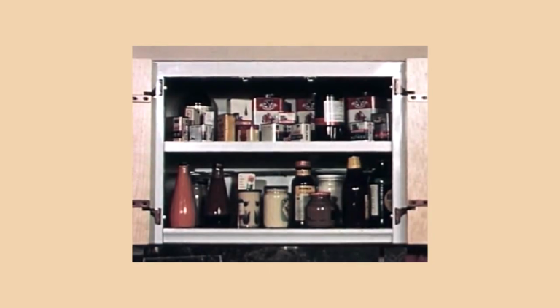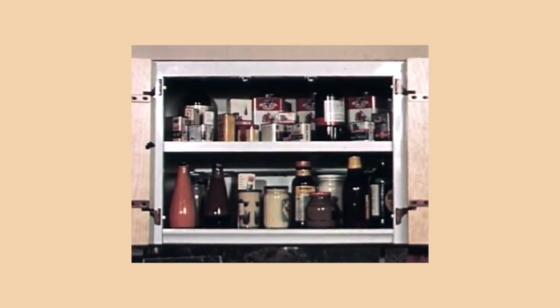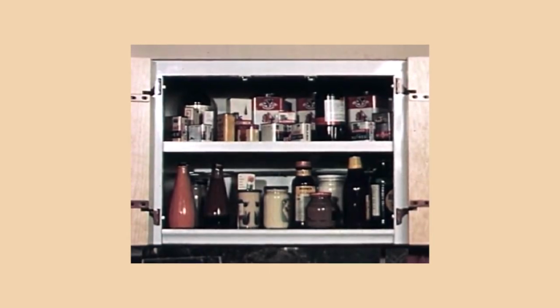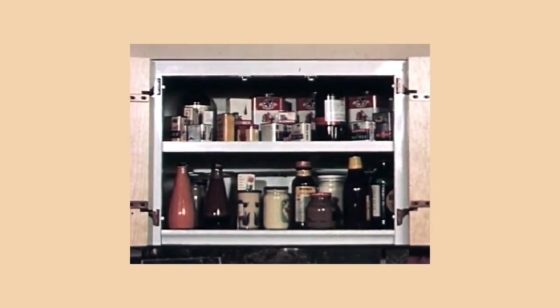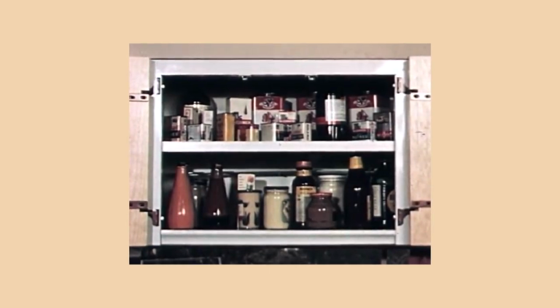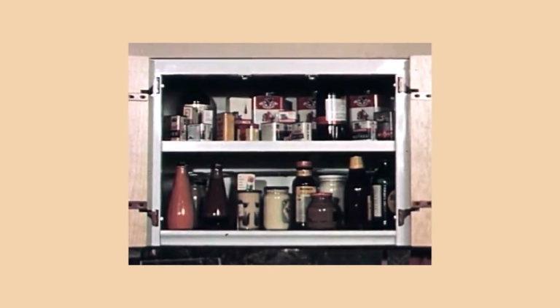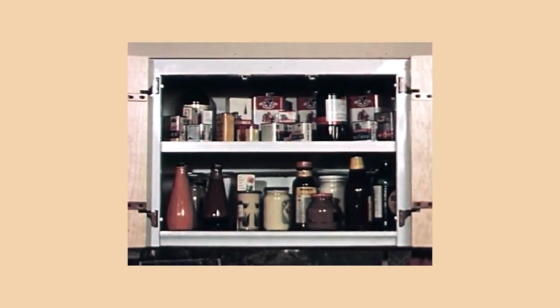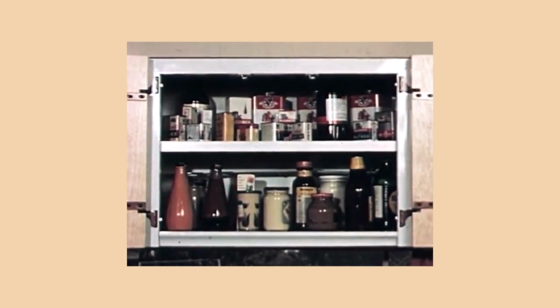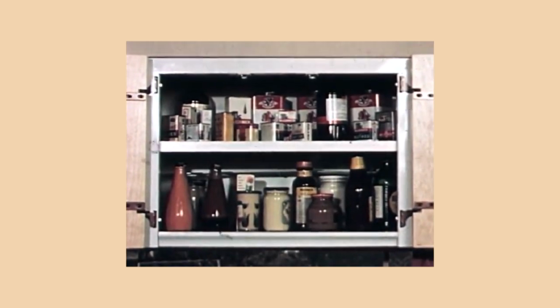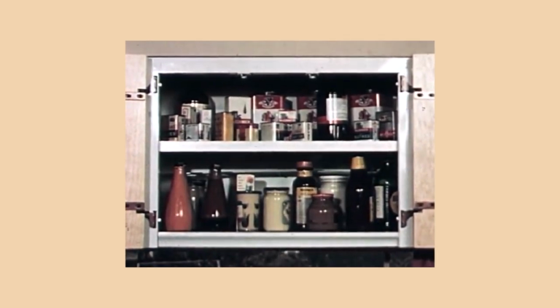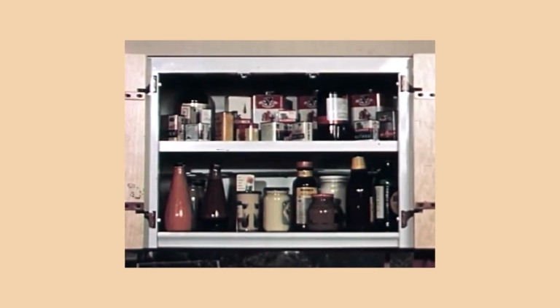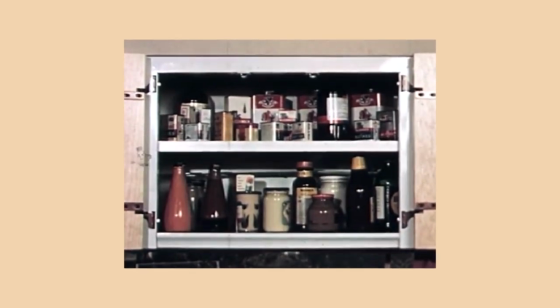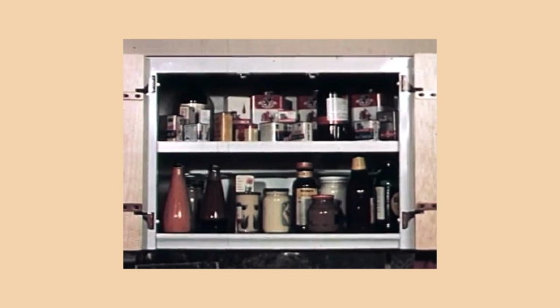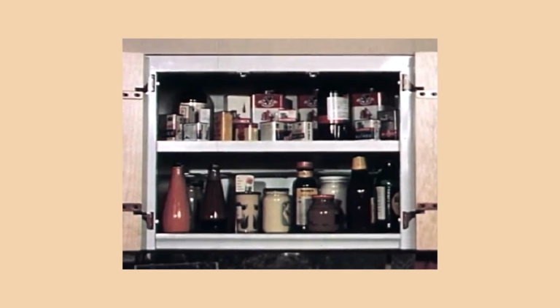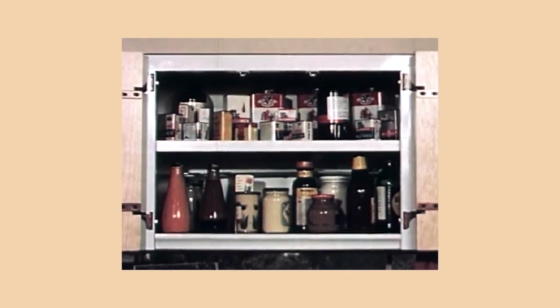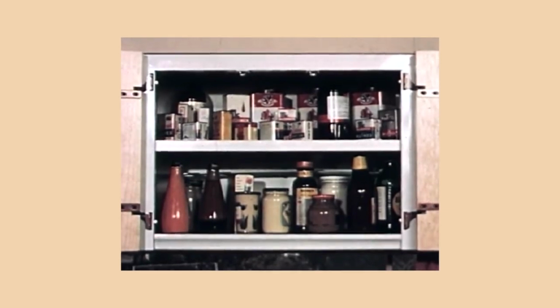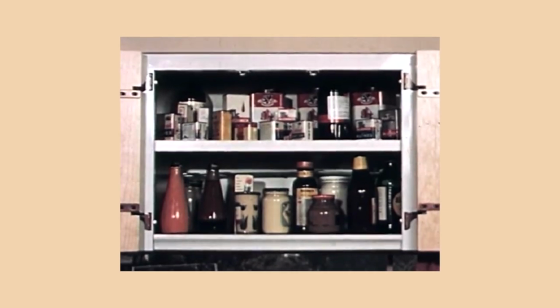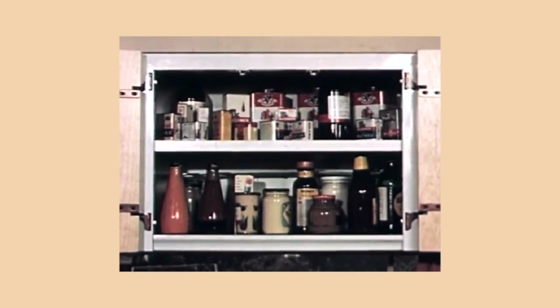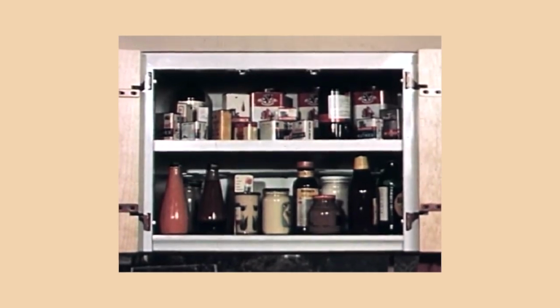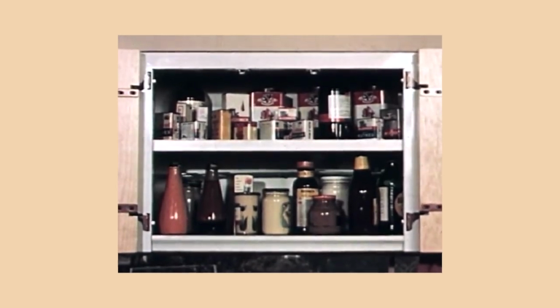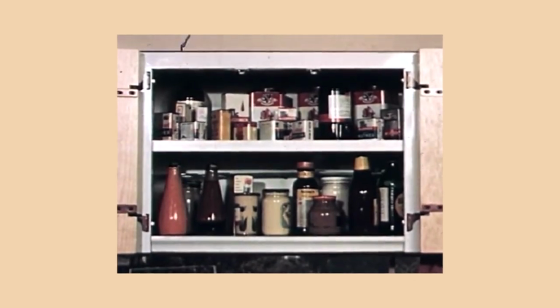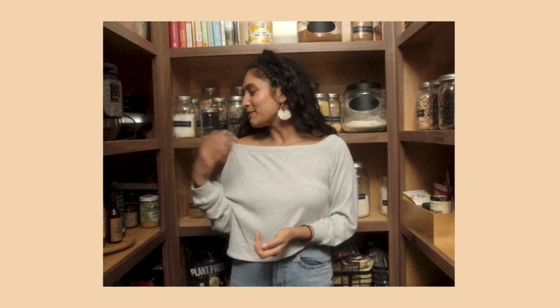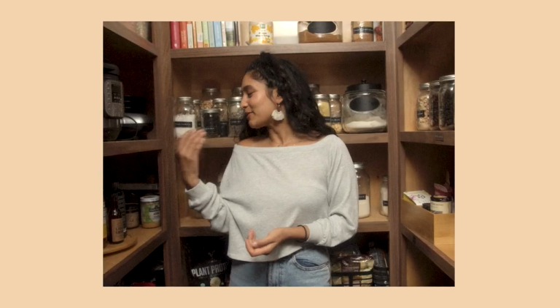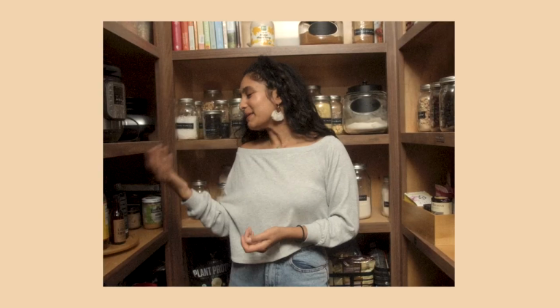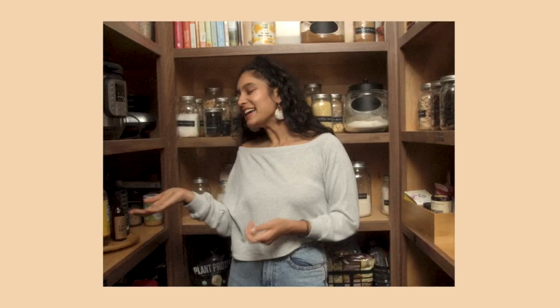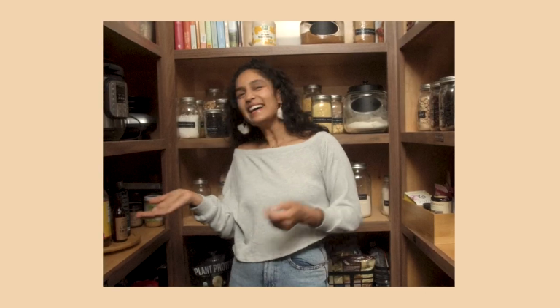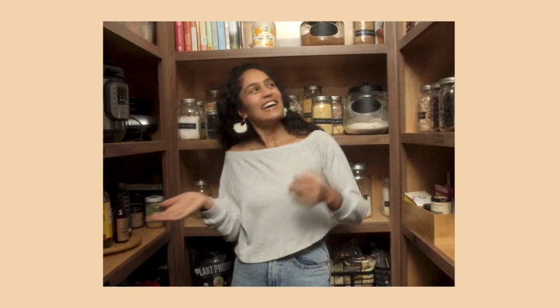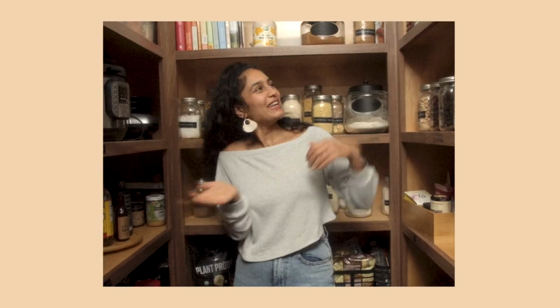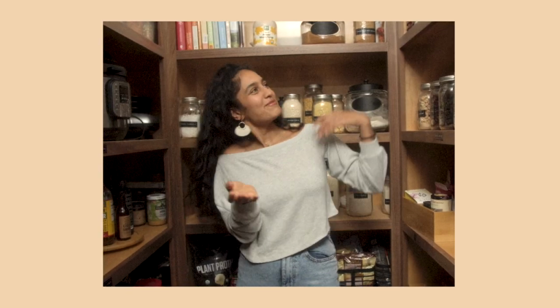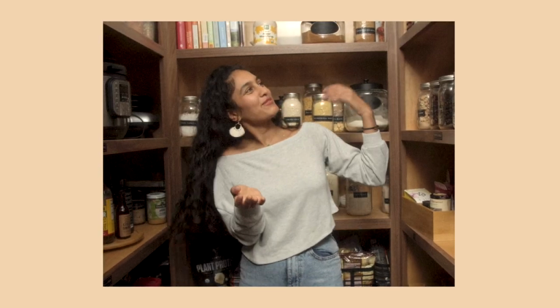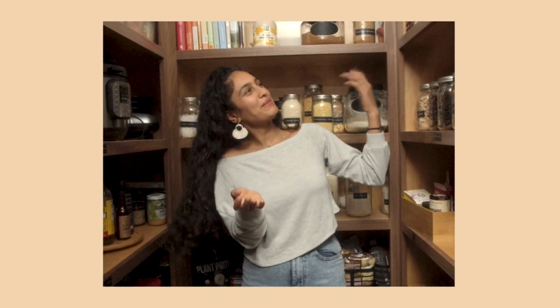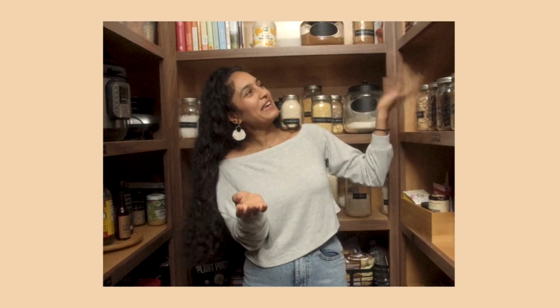Ketchup, mustard, chili sauce, Tabasco — a well-stocked cupboard, wouldn't you say?